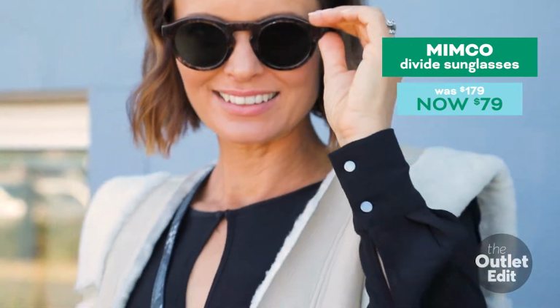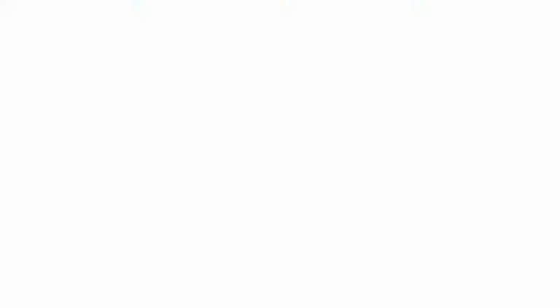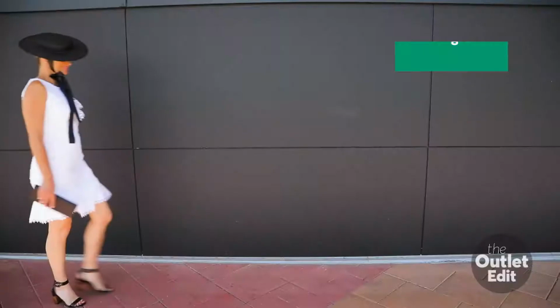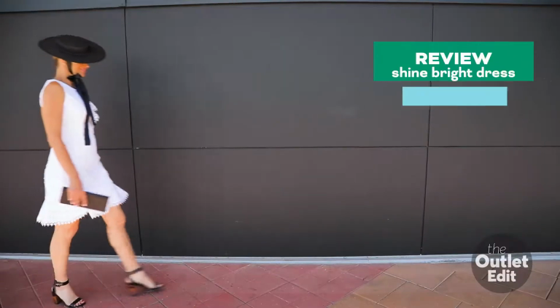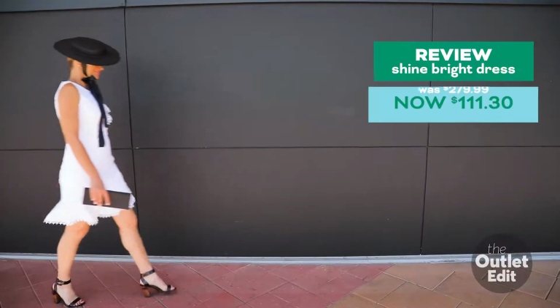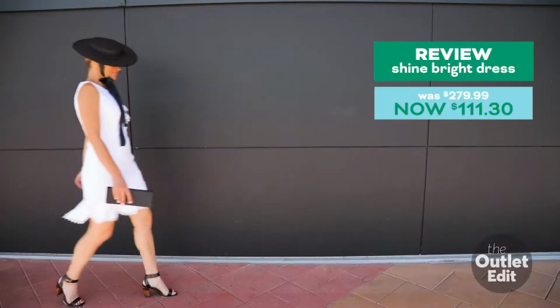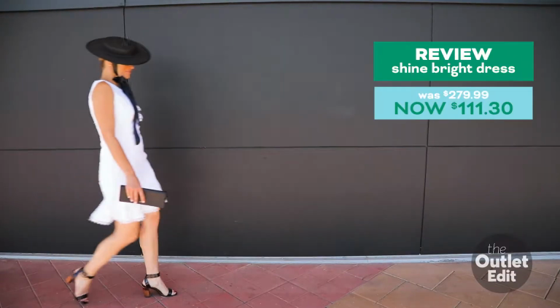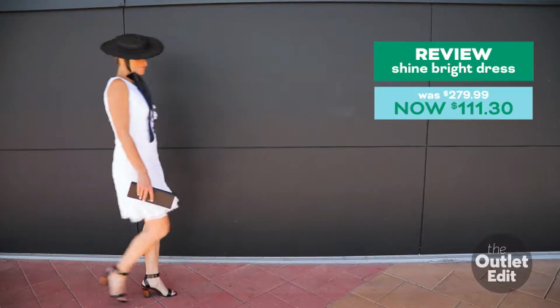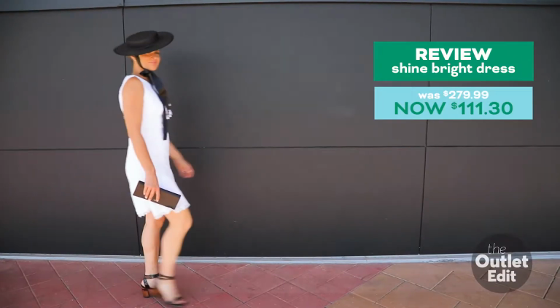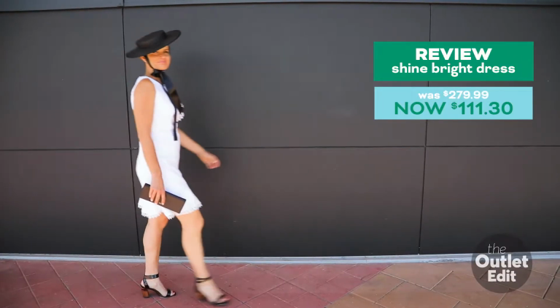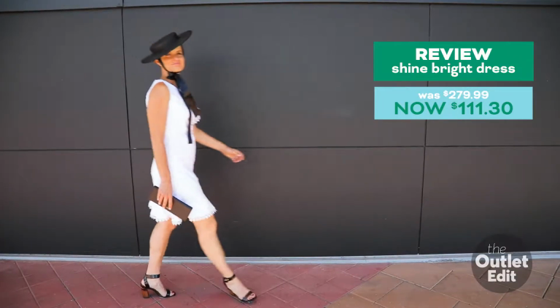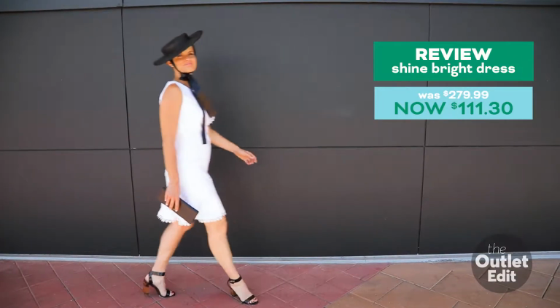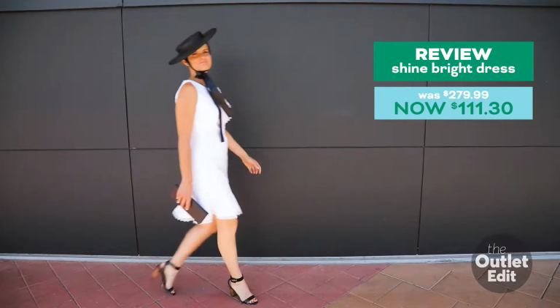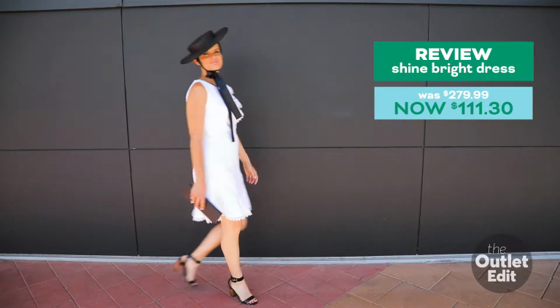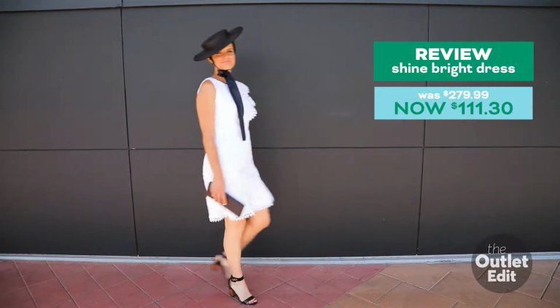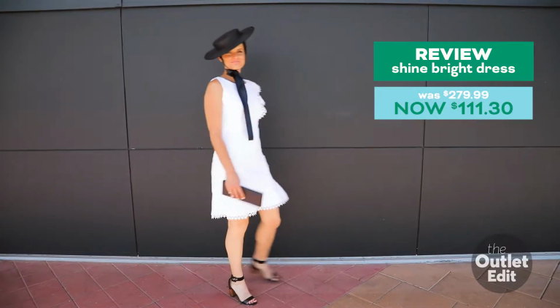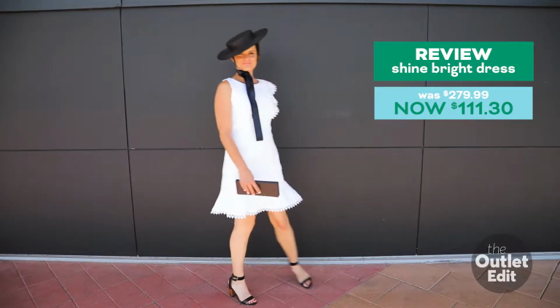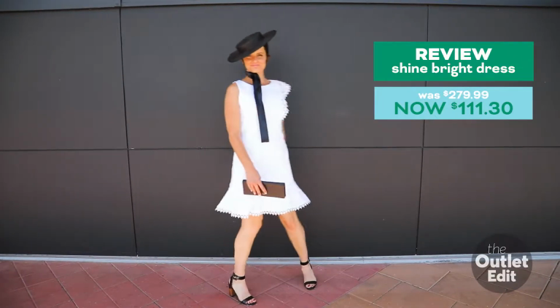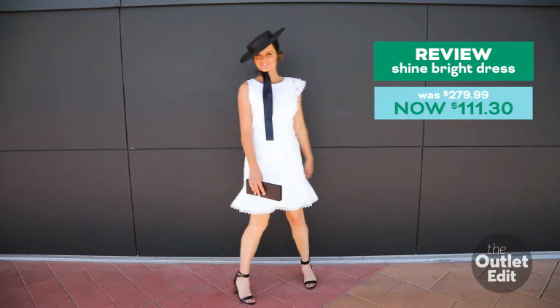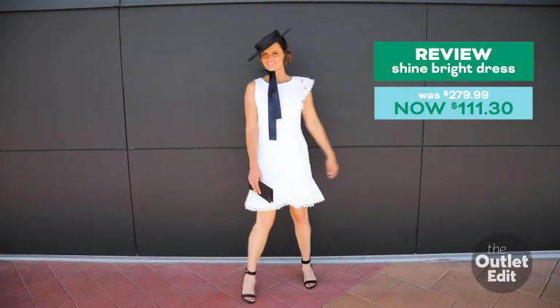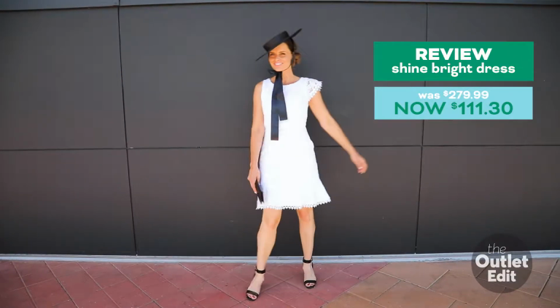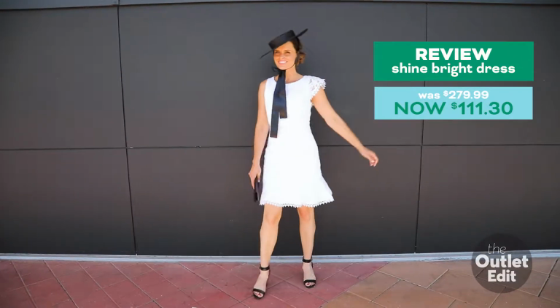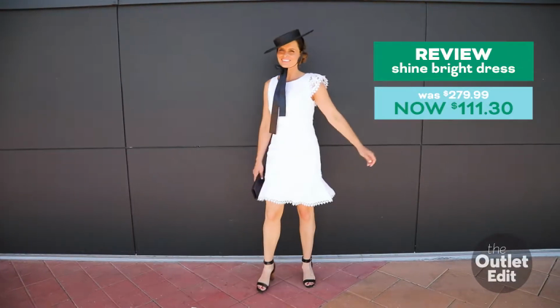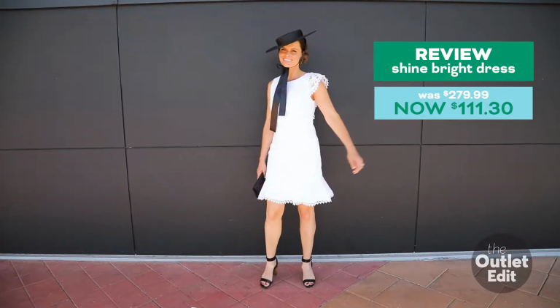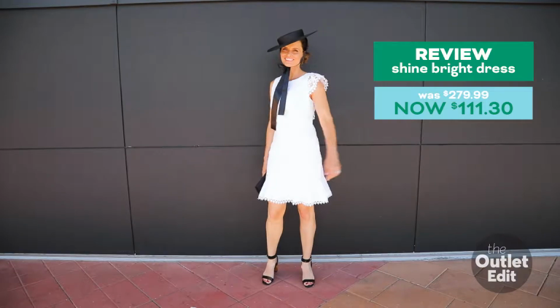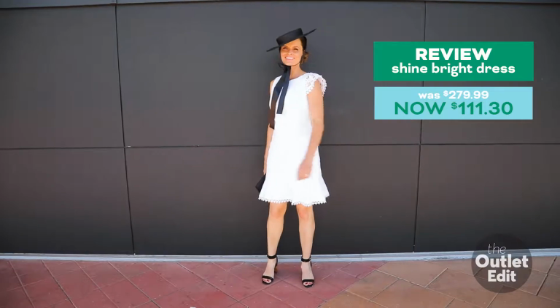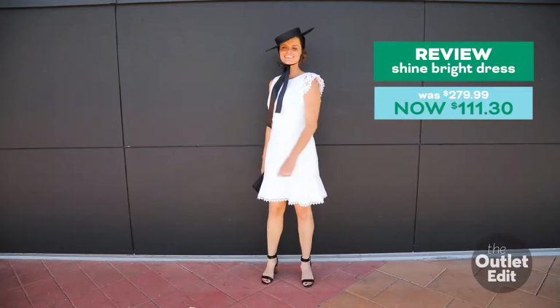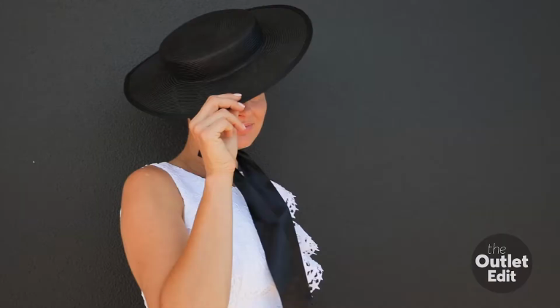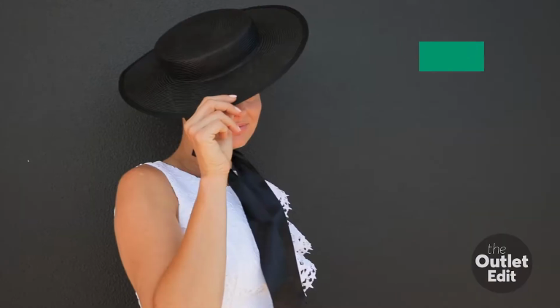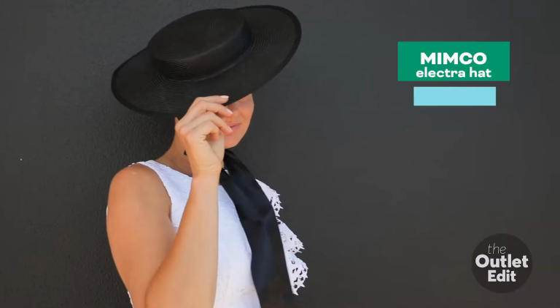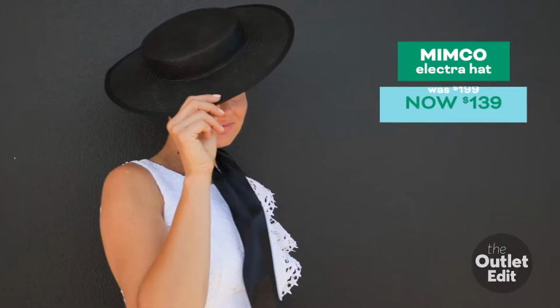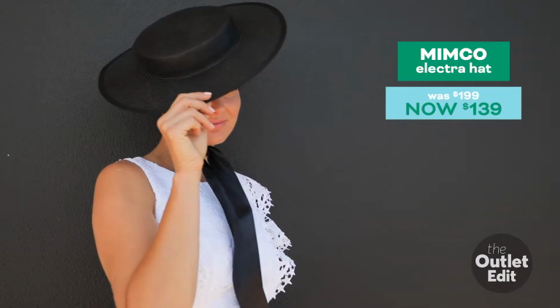Black and white is always classy. Keep your look chic and elegant by using simple accessories.